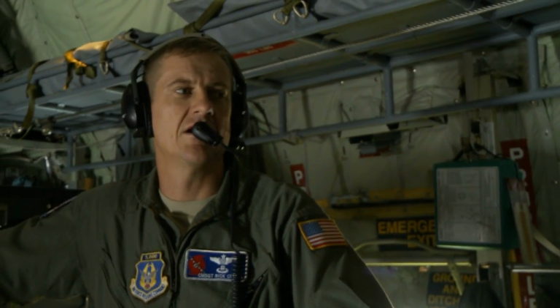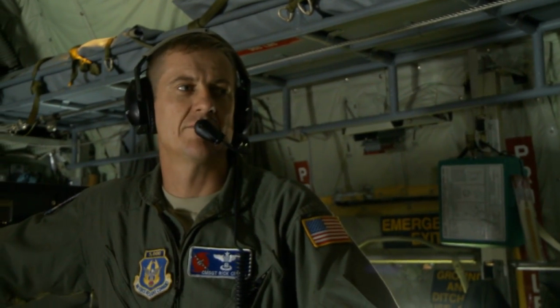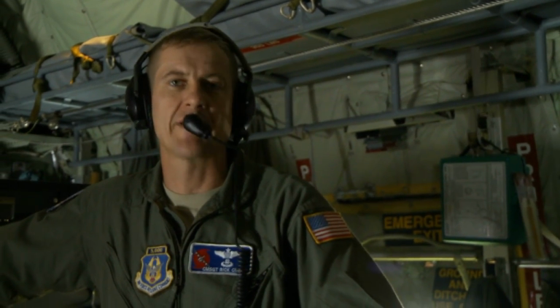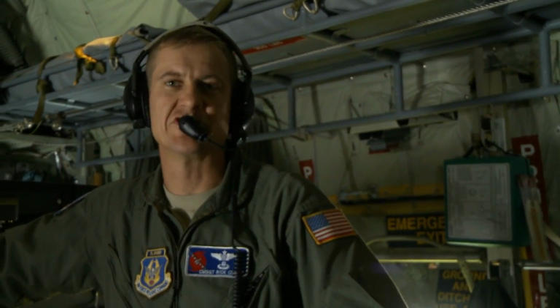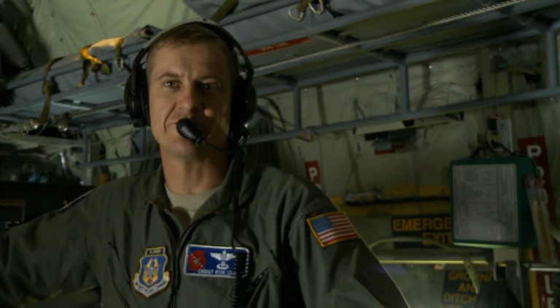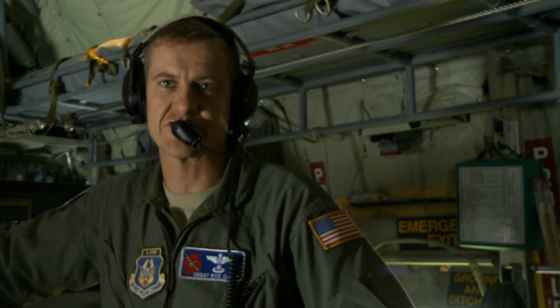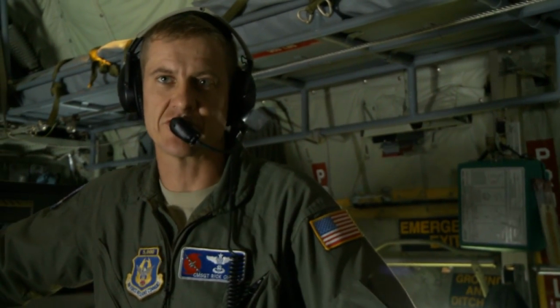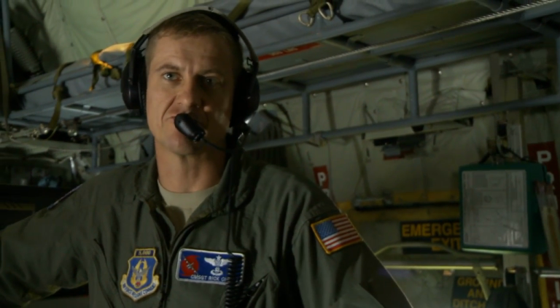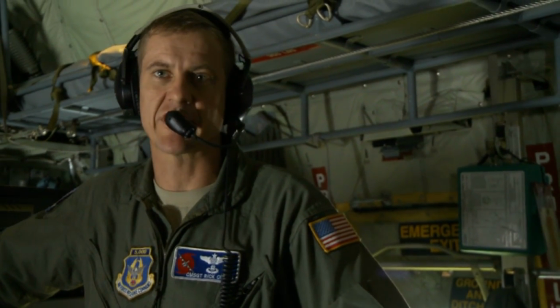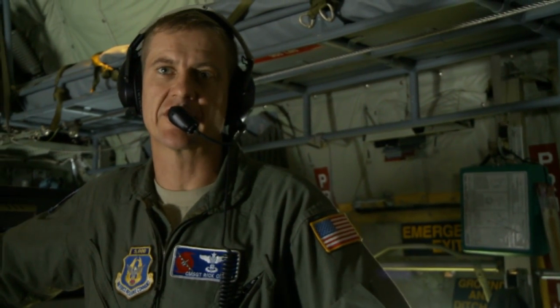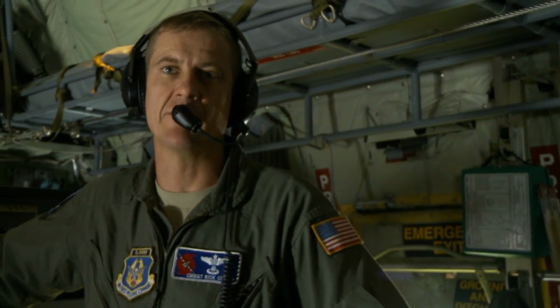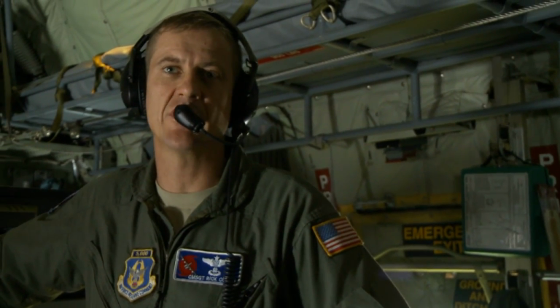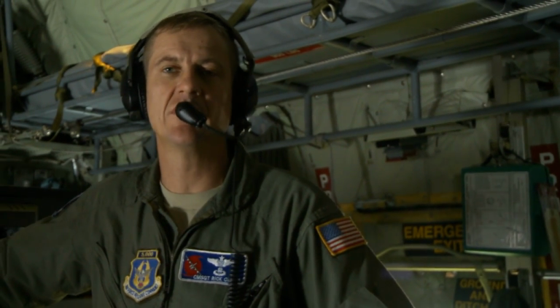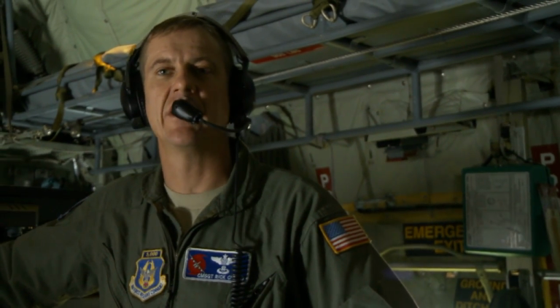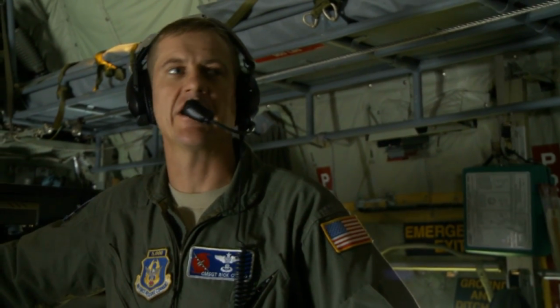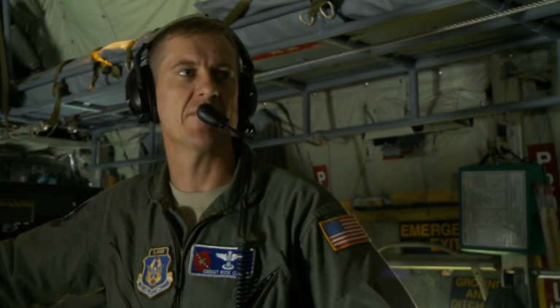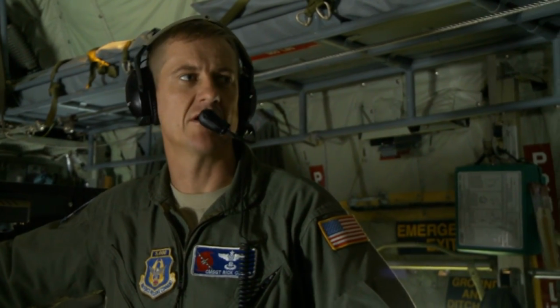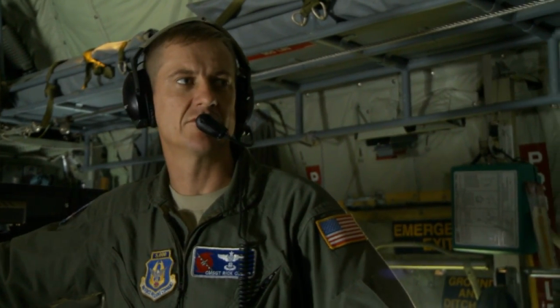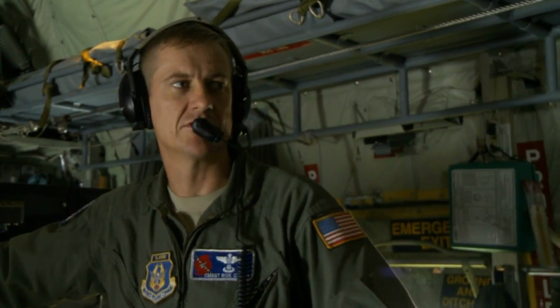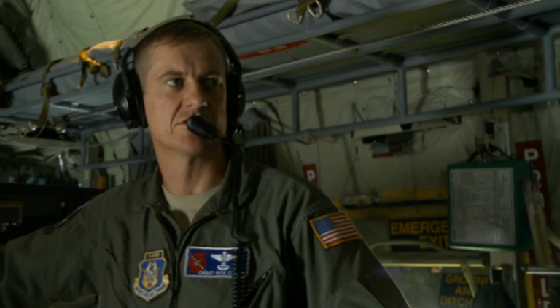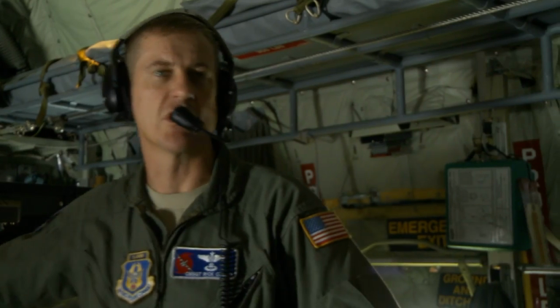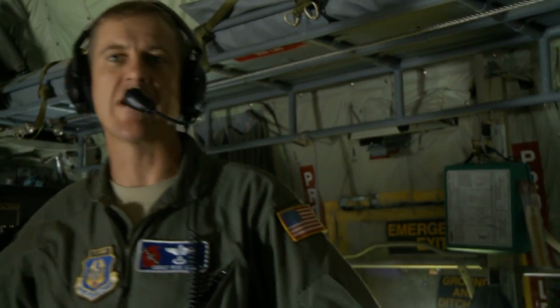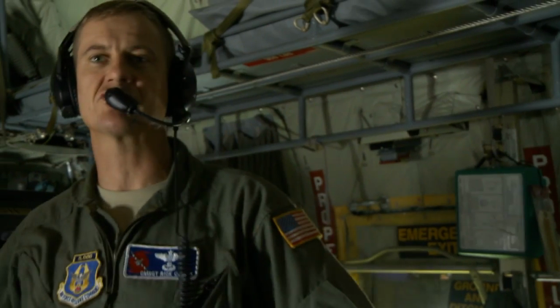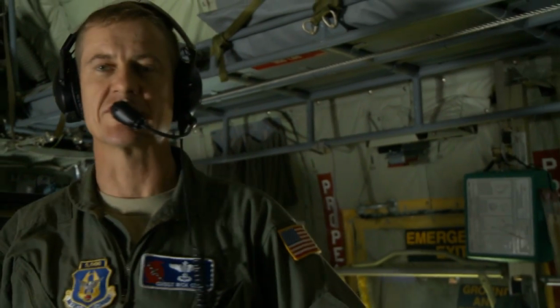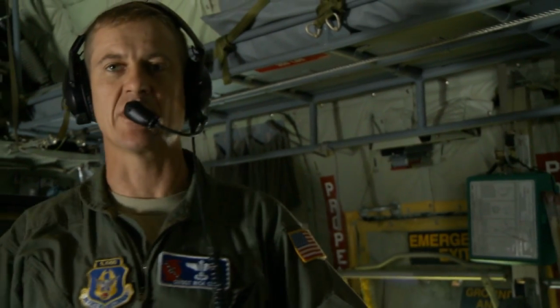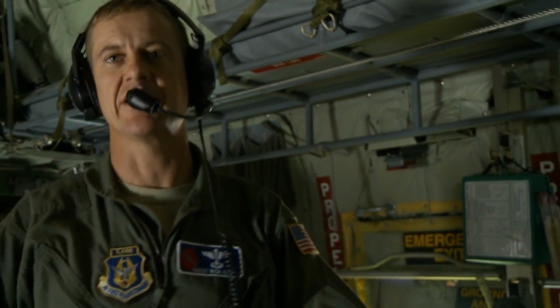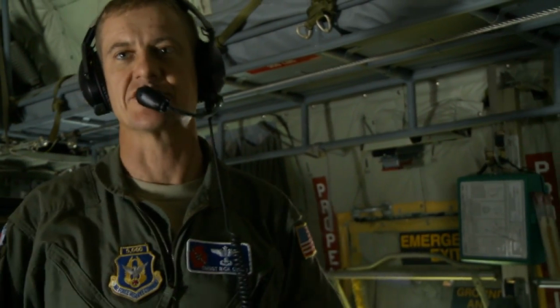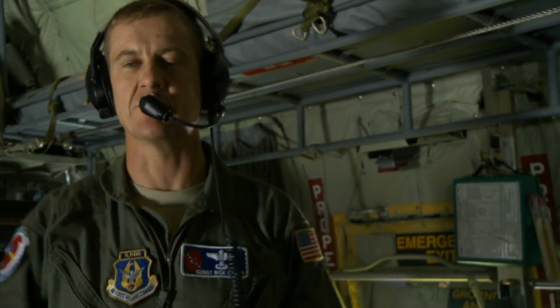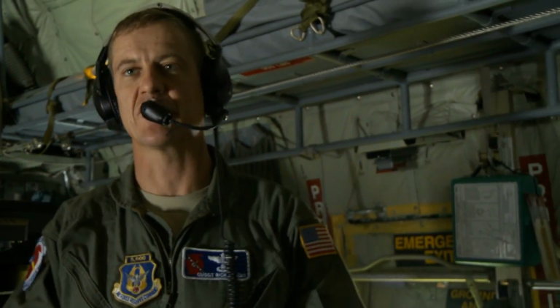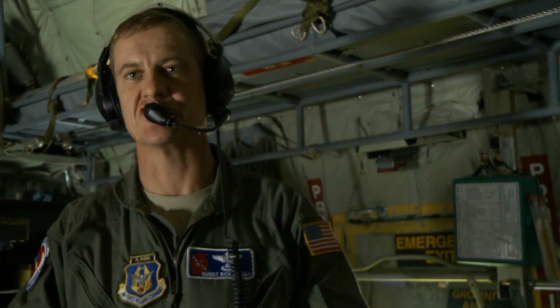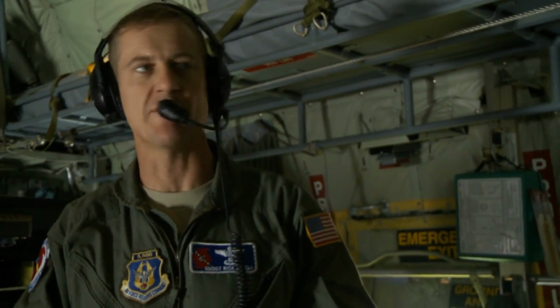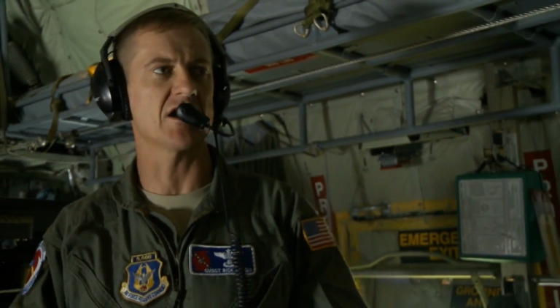My name is Chief Master Sergeant Rick Cumbo, and I'm the loadmaster on this plane — this is the C-130J model.